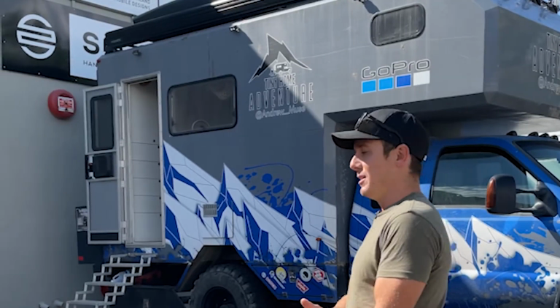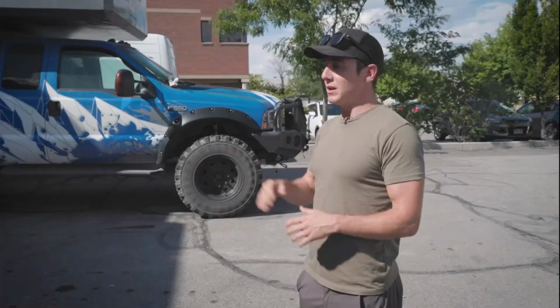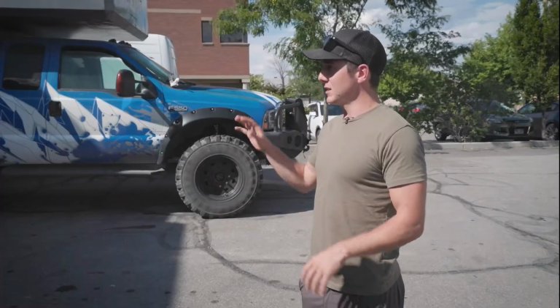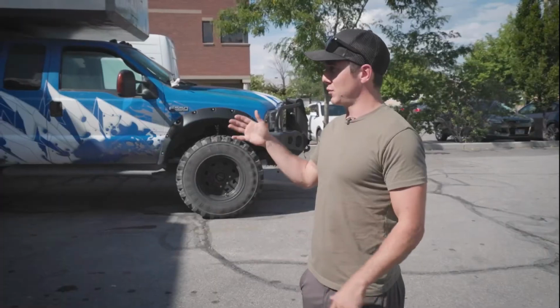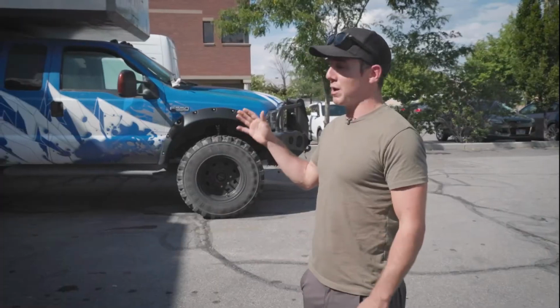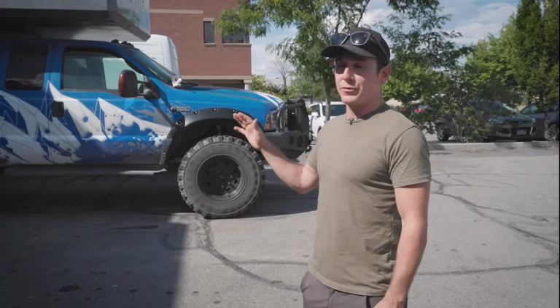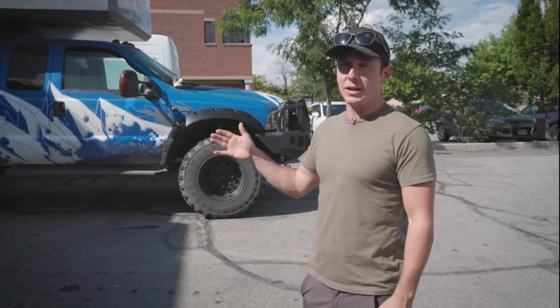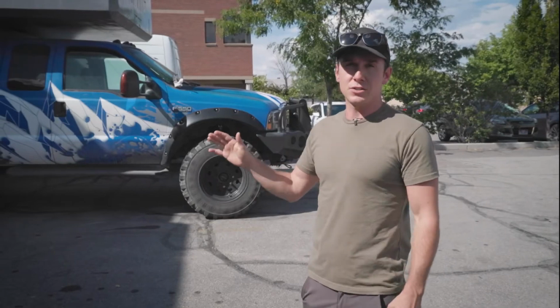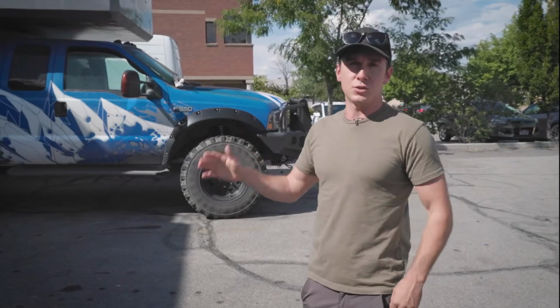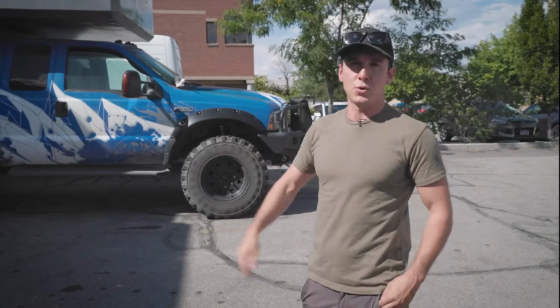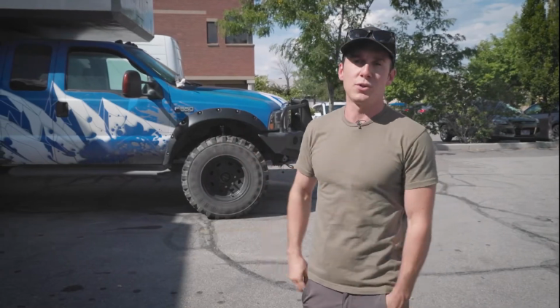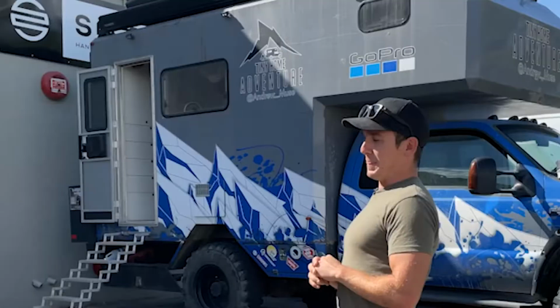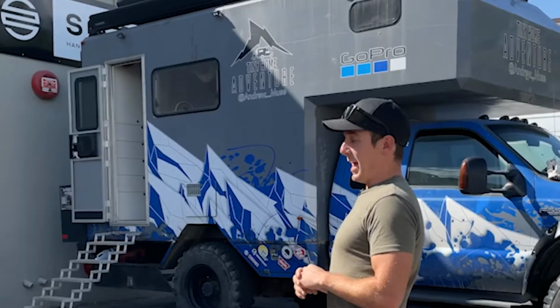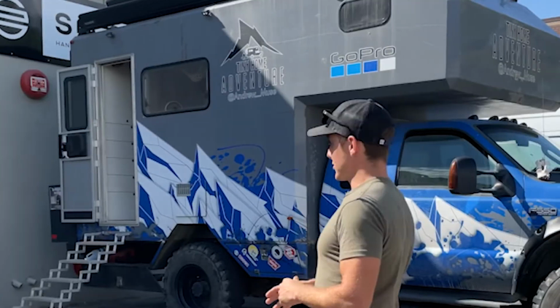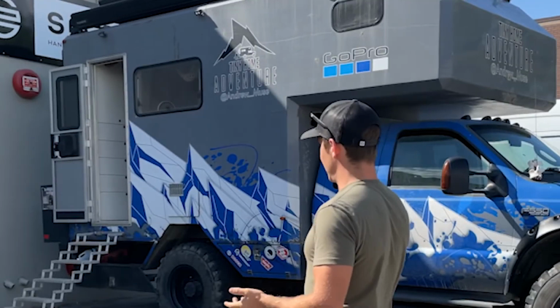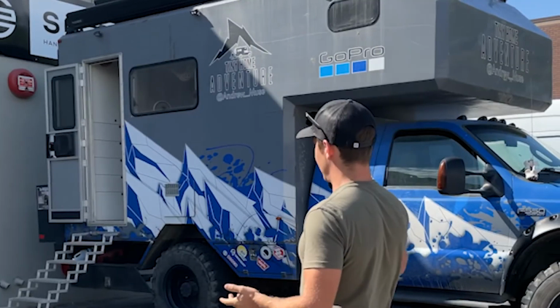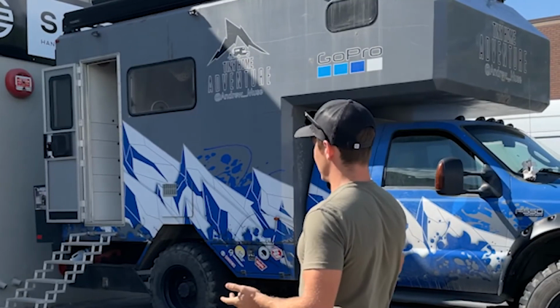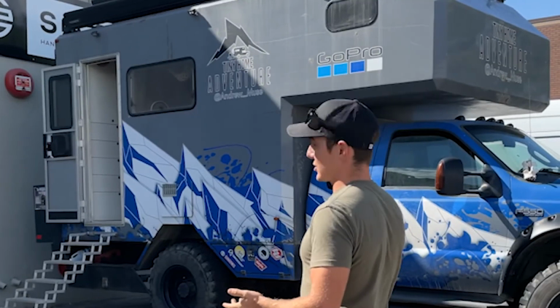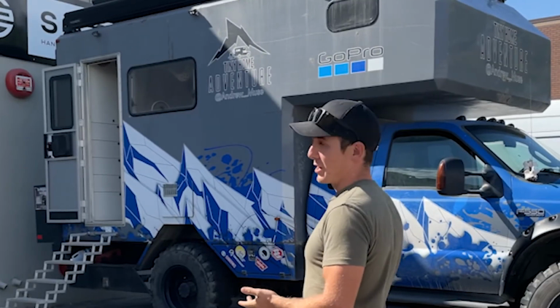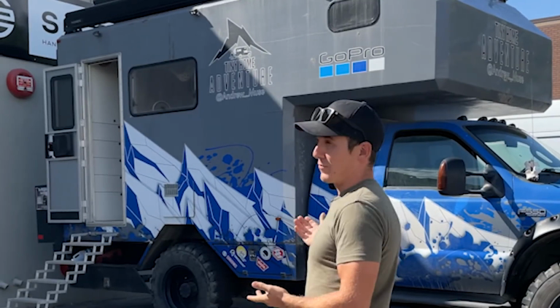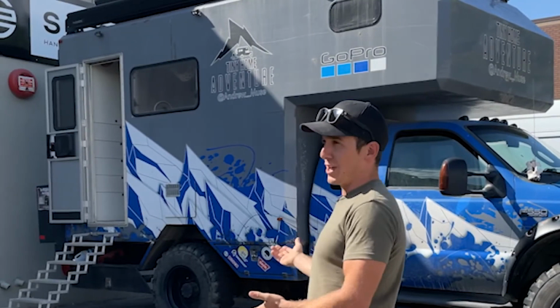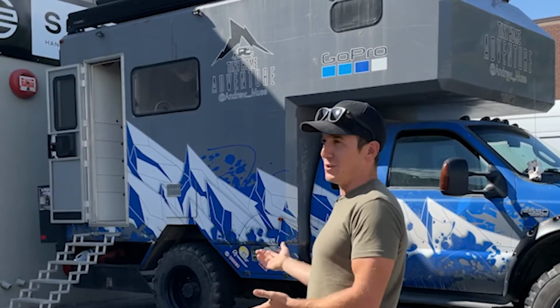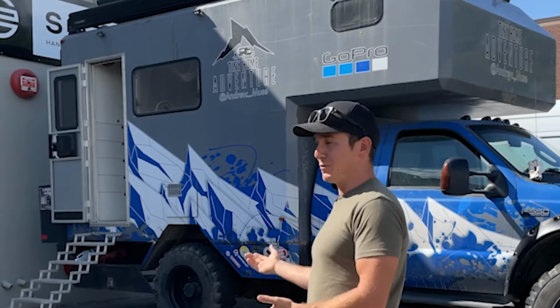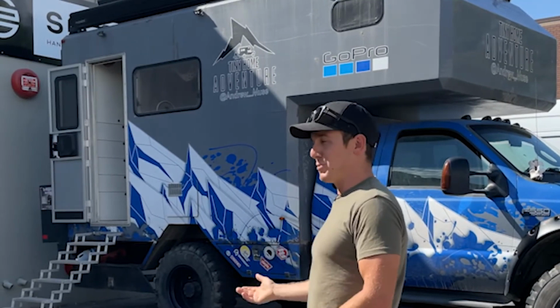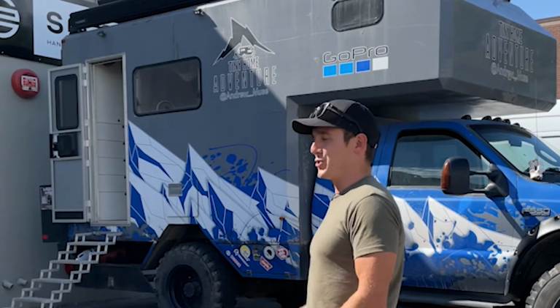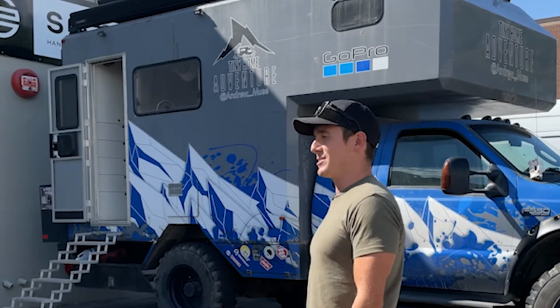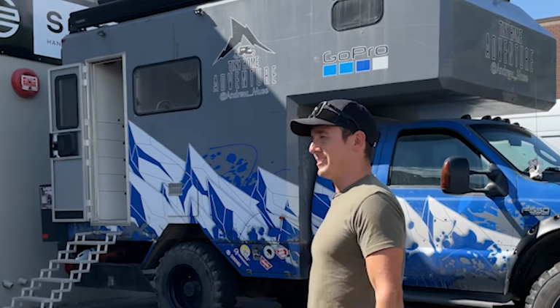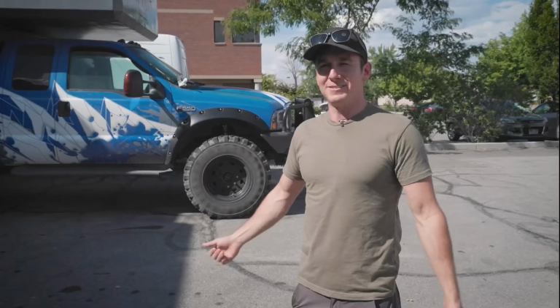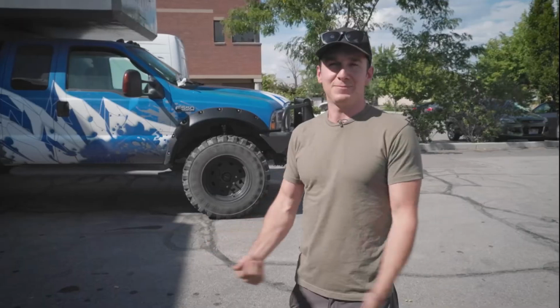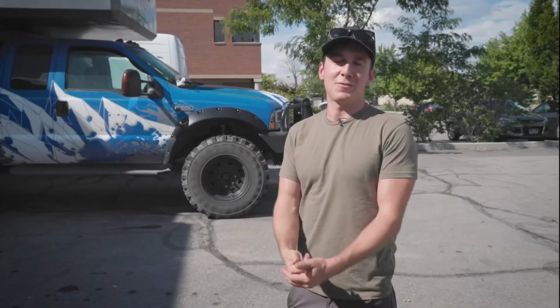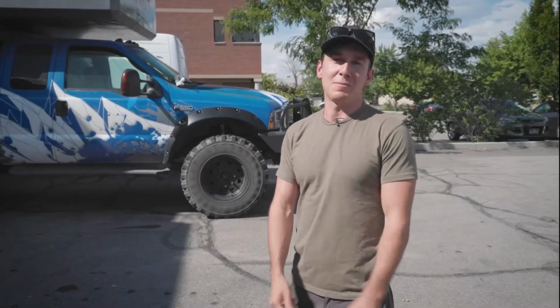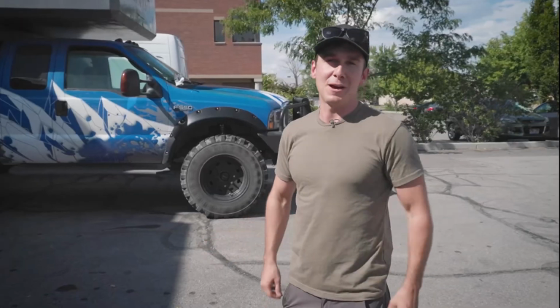I lived in this for about three years in total. It's just gone up for sale, so if people are interested, definitely hit me up.